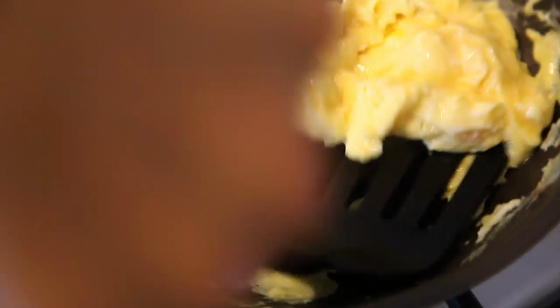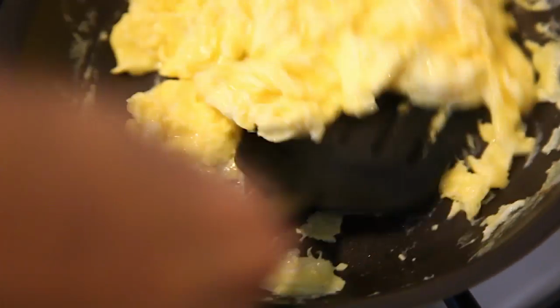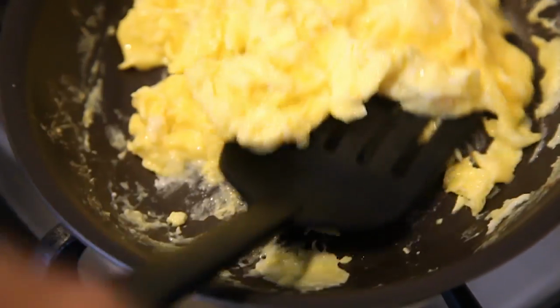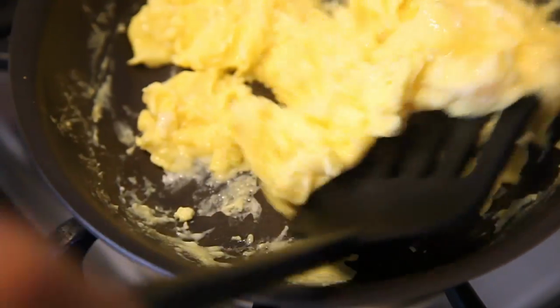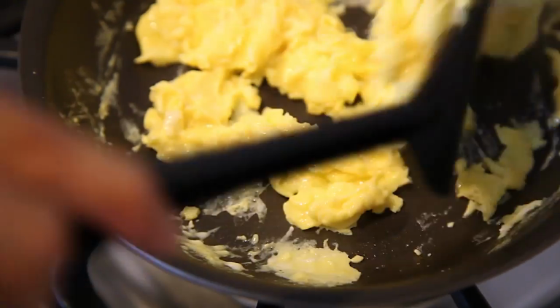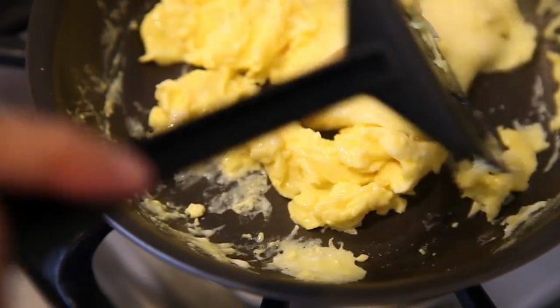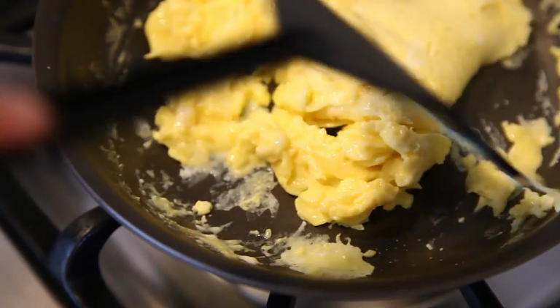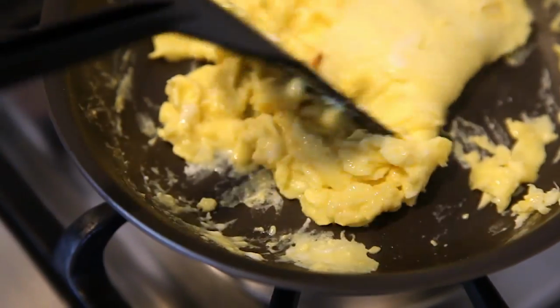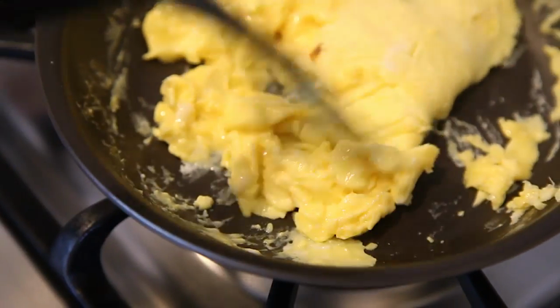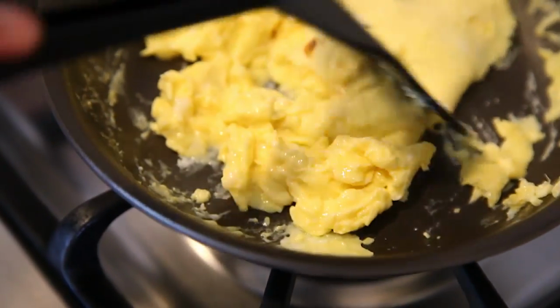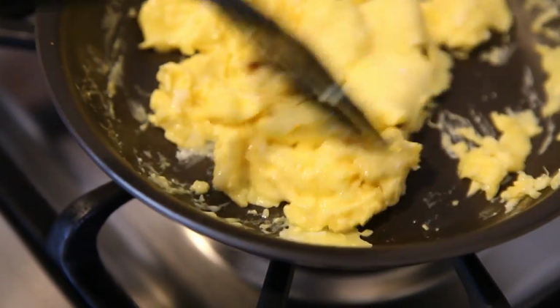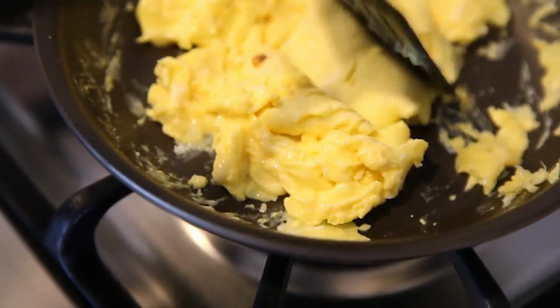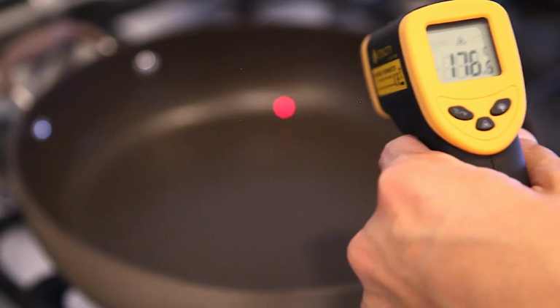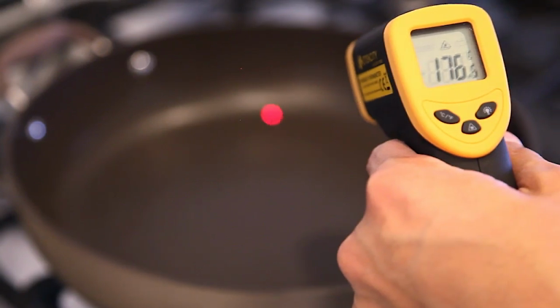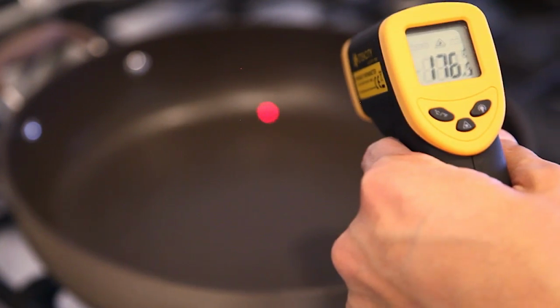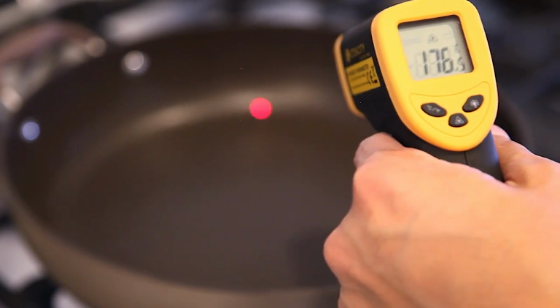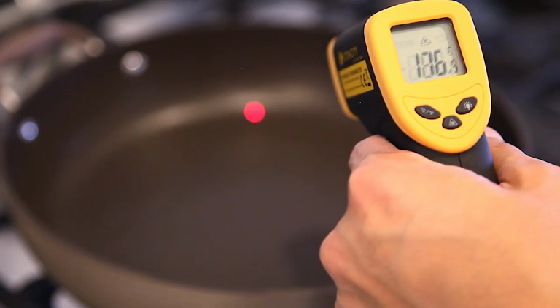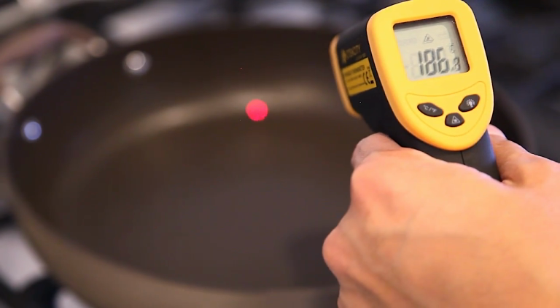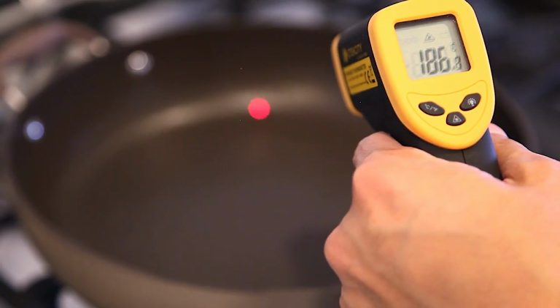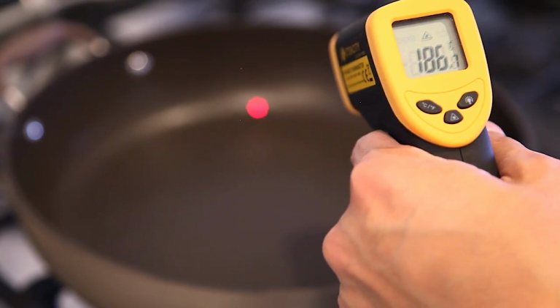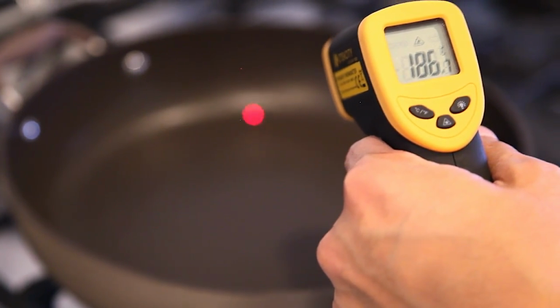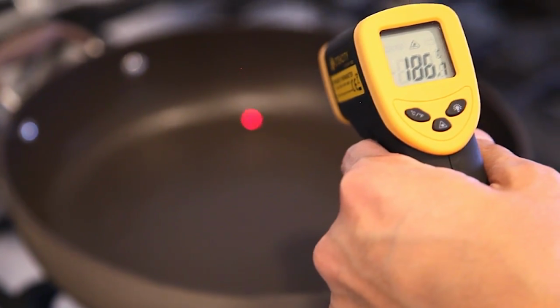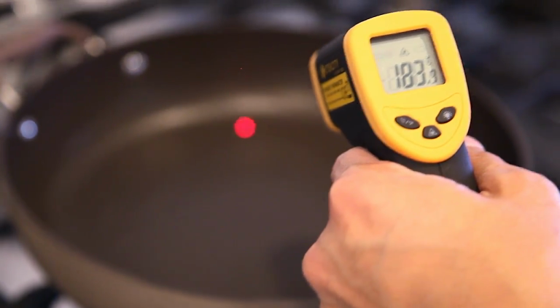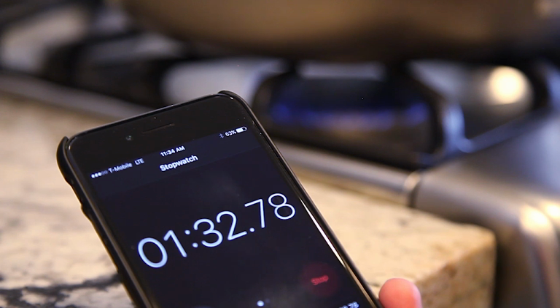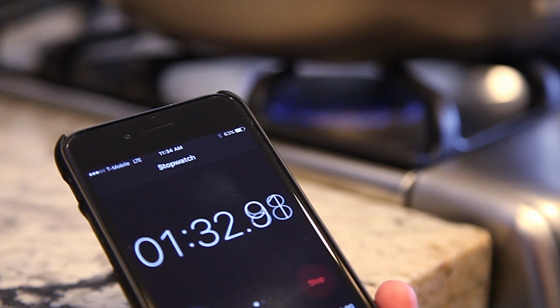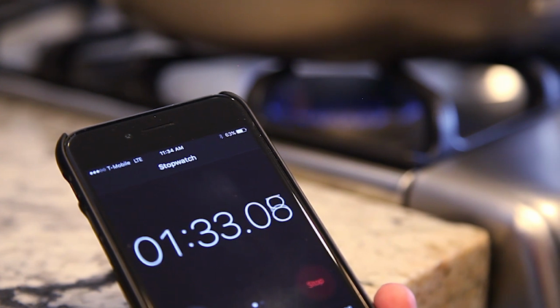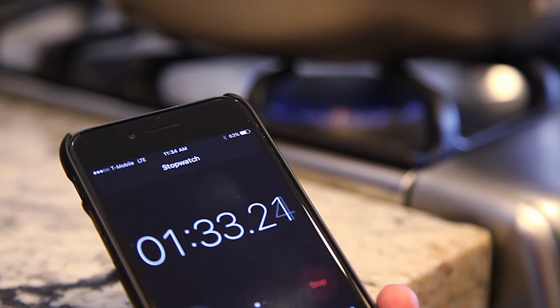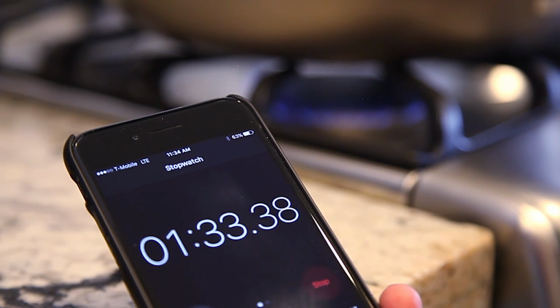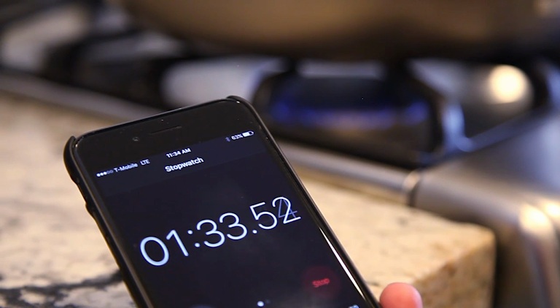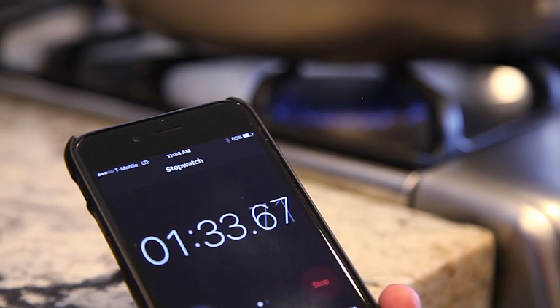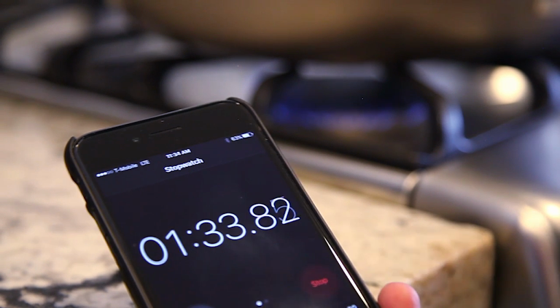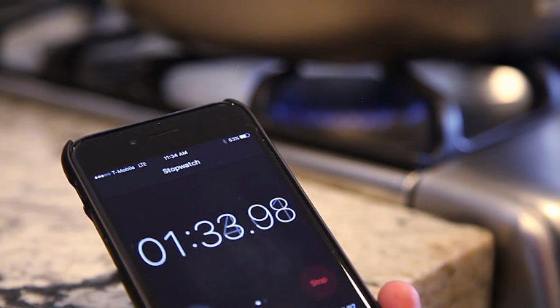The Anilon only trailed the Circulon set in both heating variance and time to reach 500 degrees Fahrenheit.